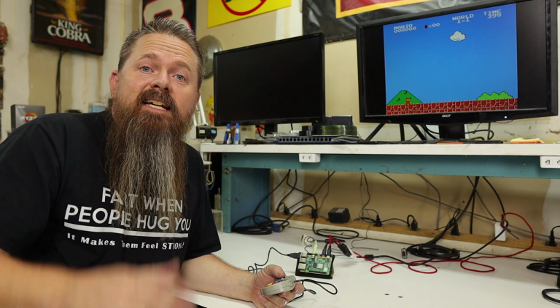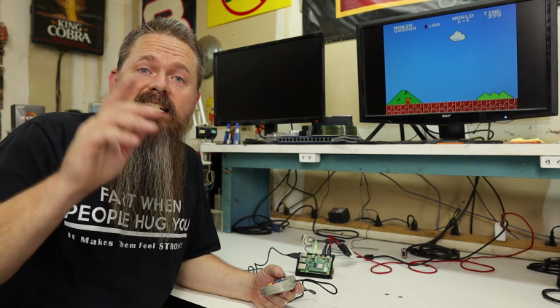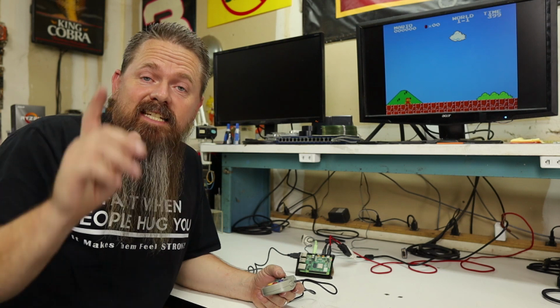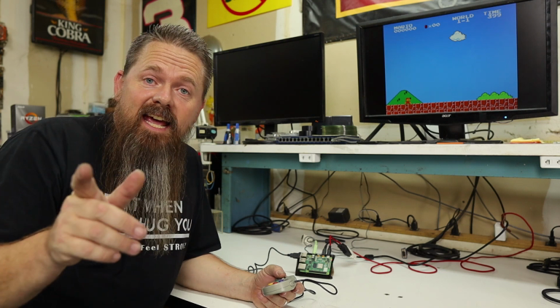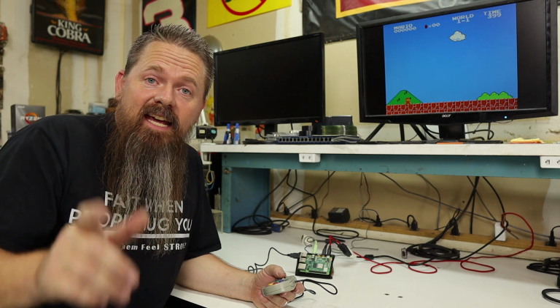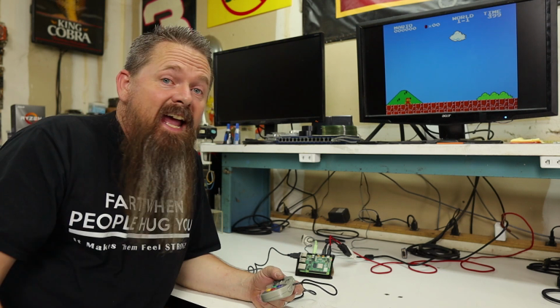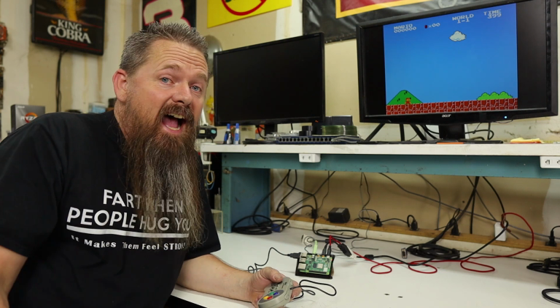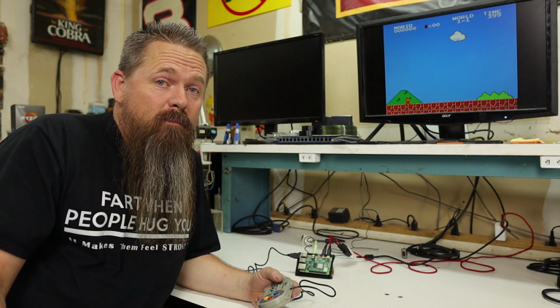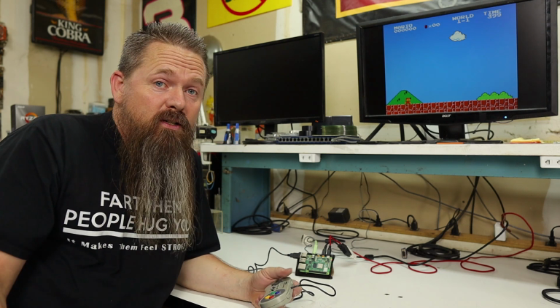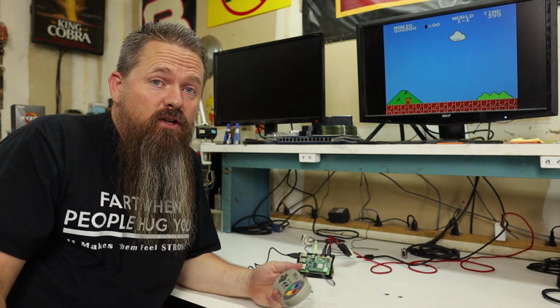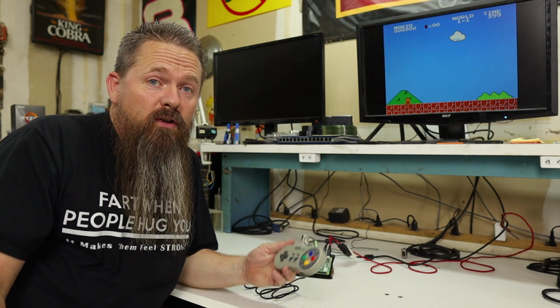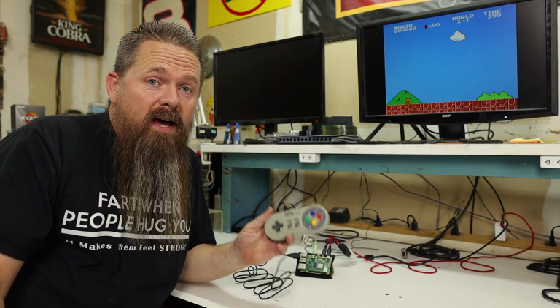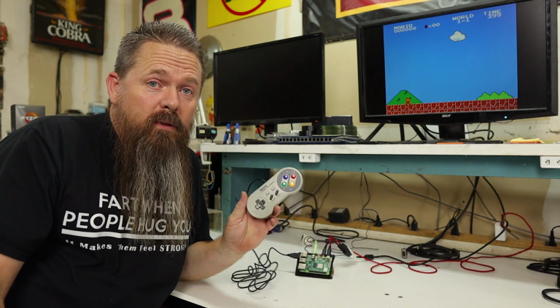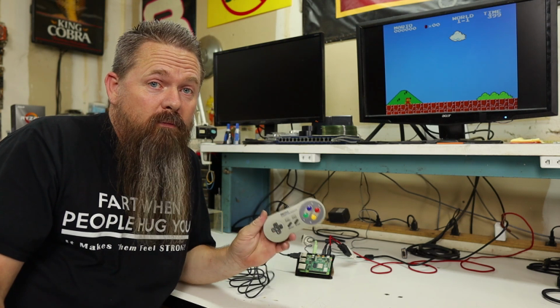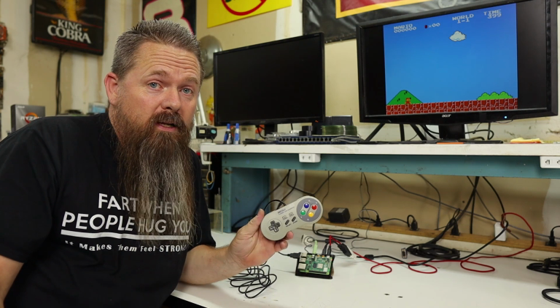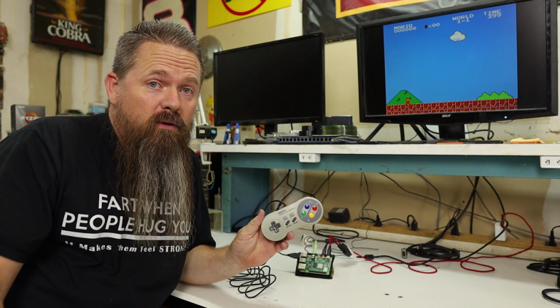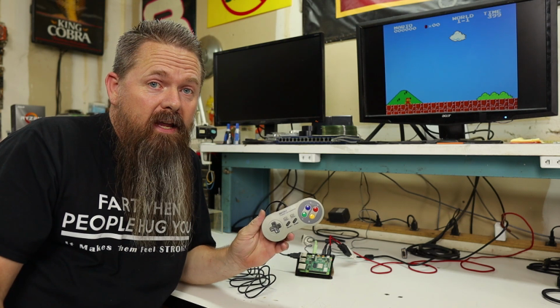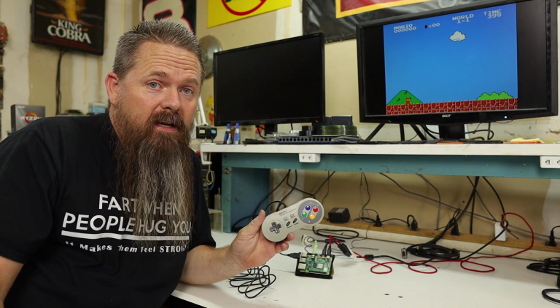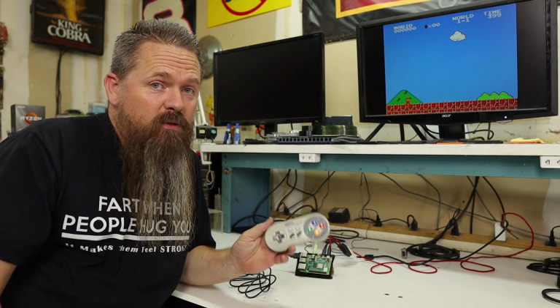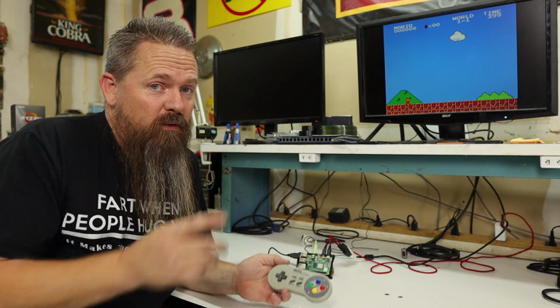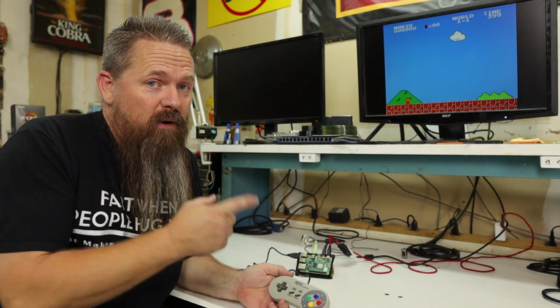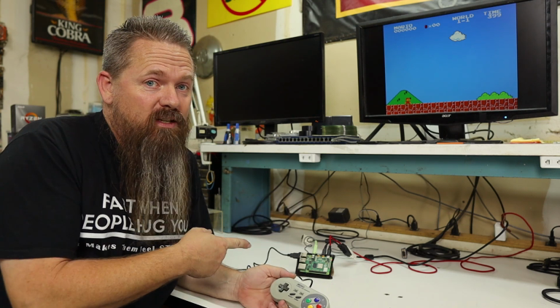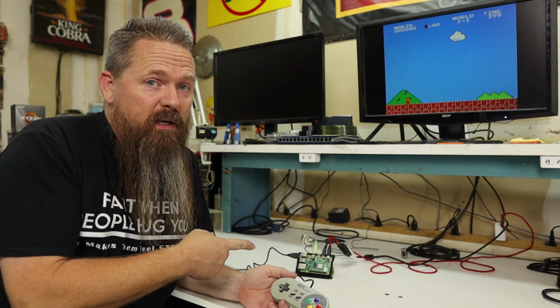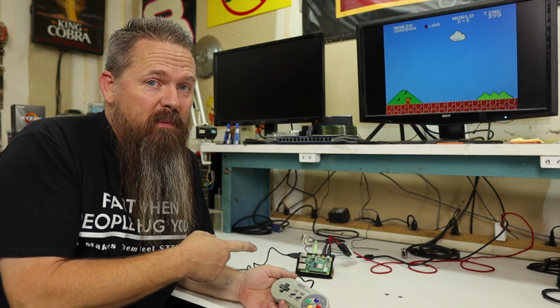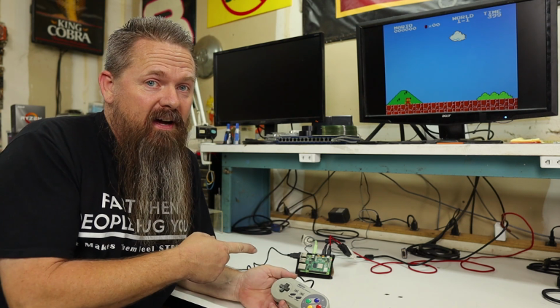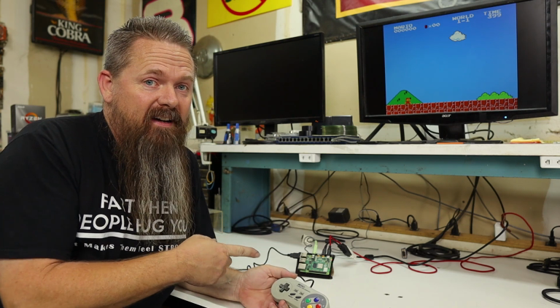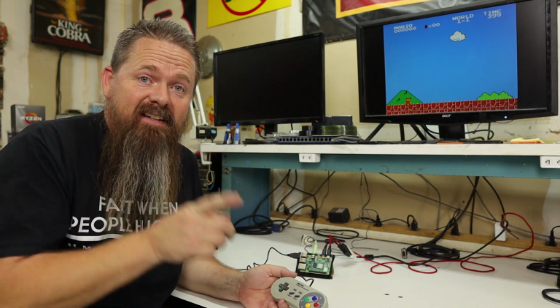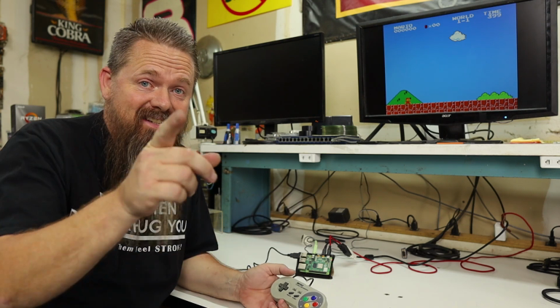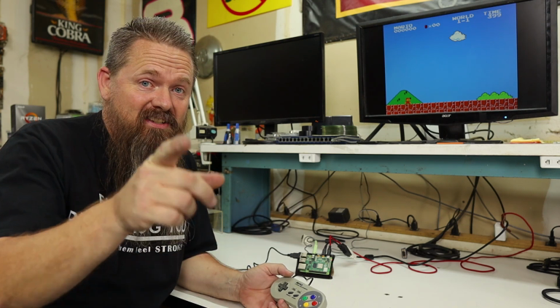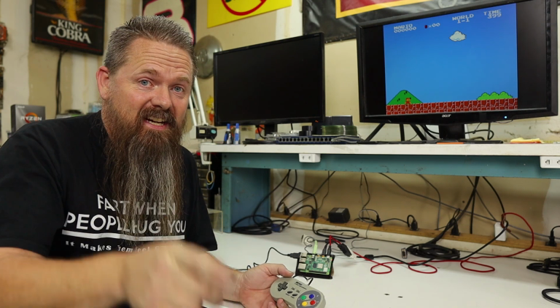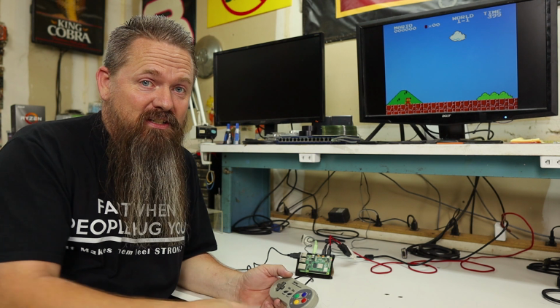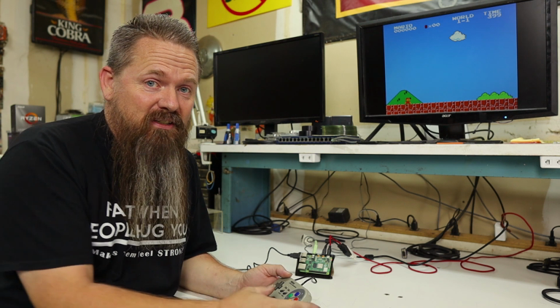Today, I'm going to show you how to play retro games on a Raspberry Pi. Stay tuned.